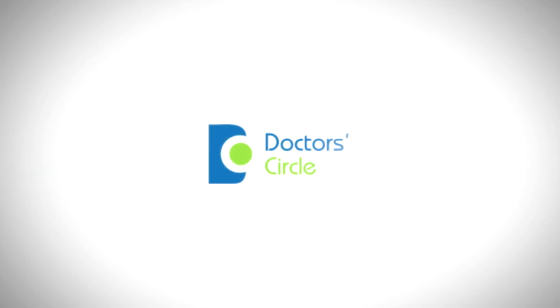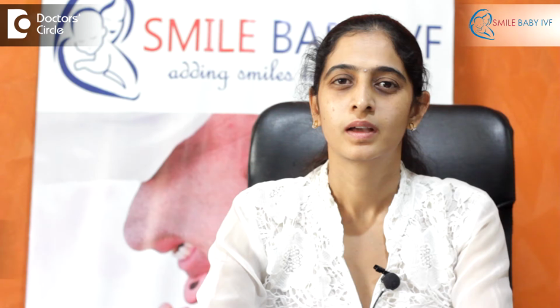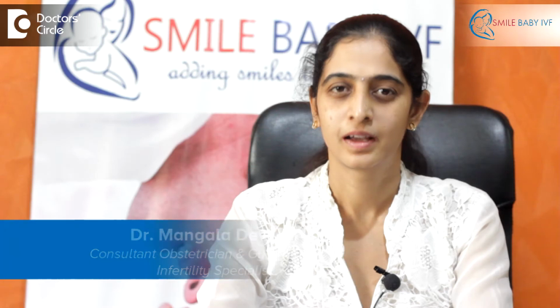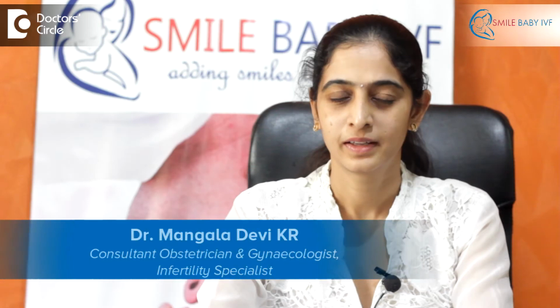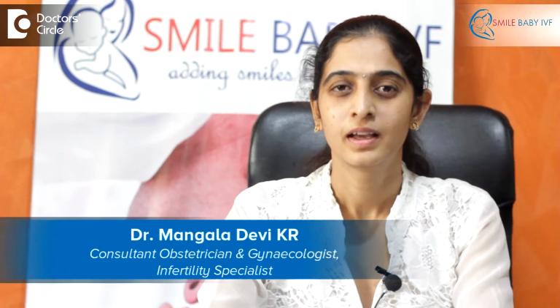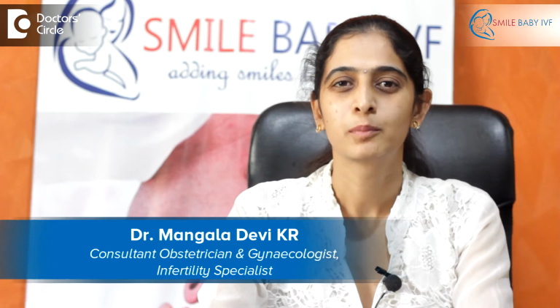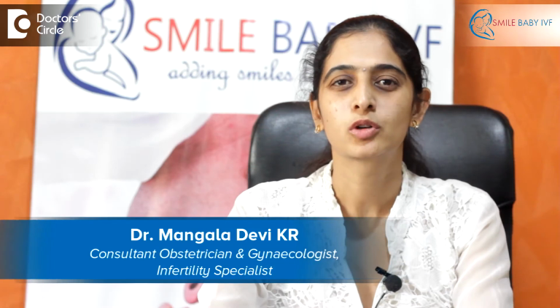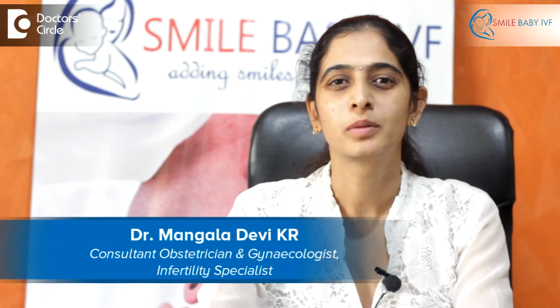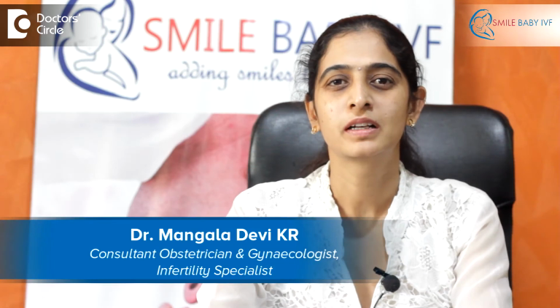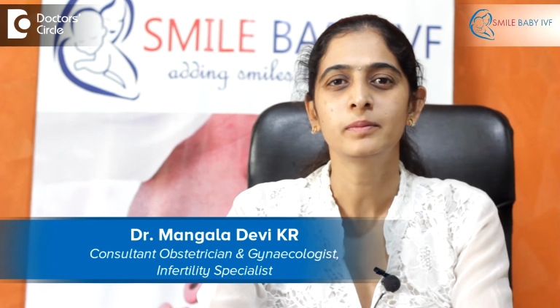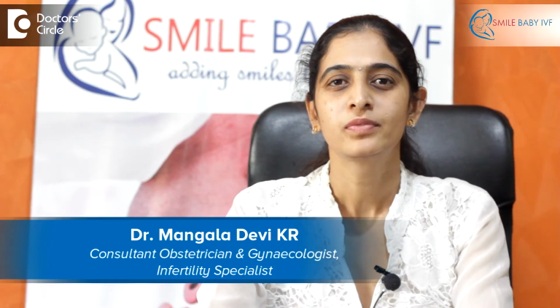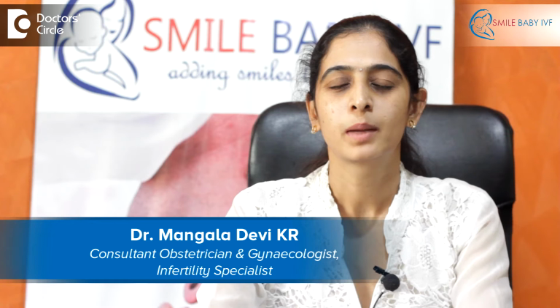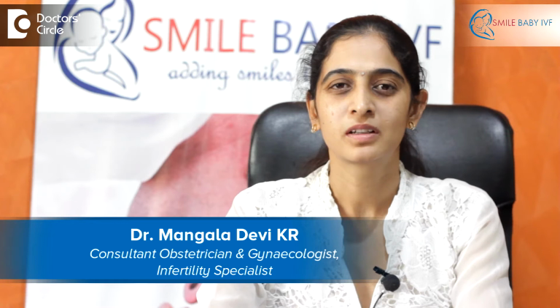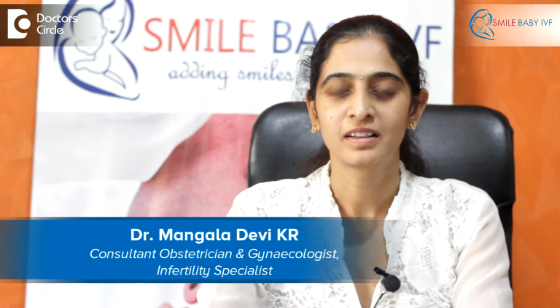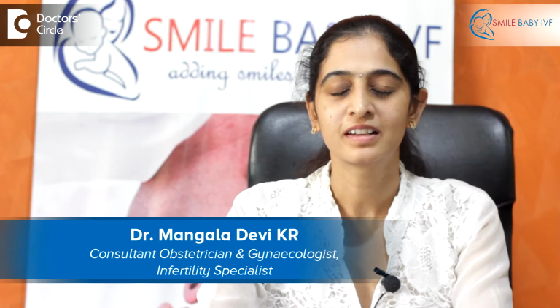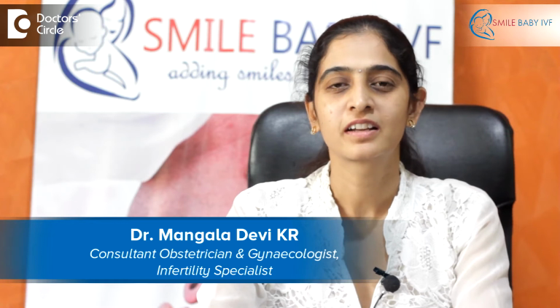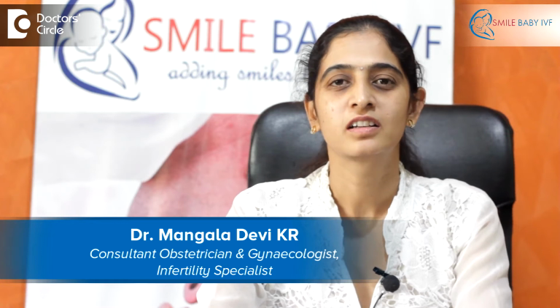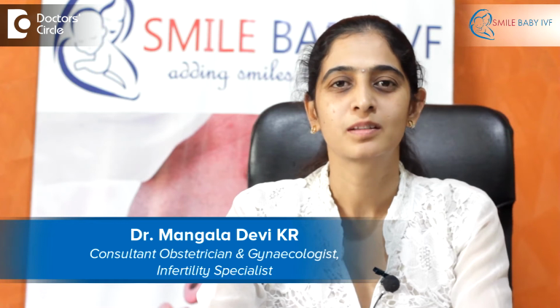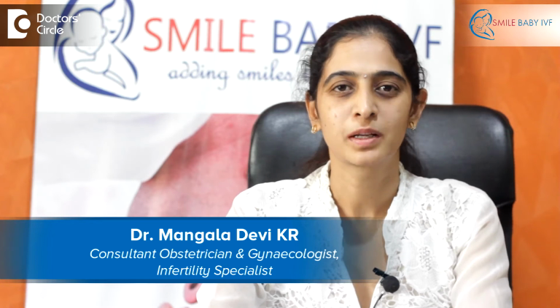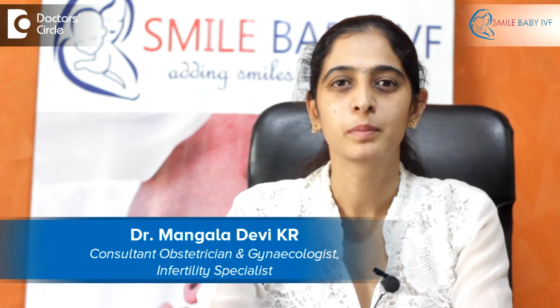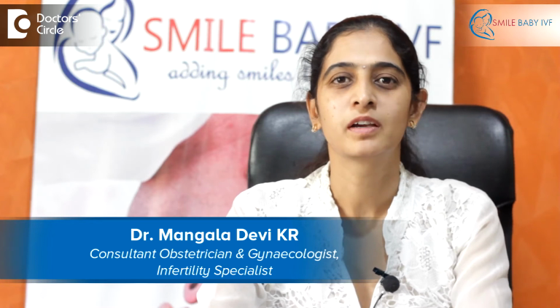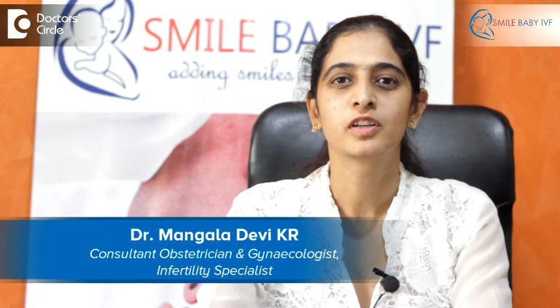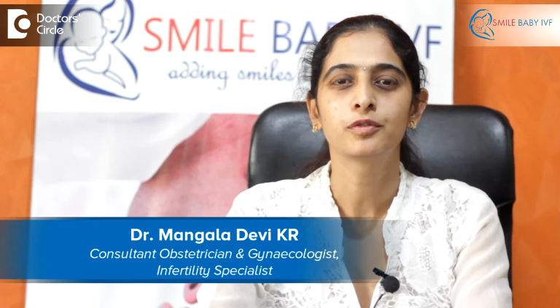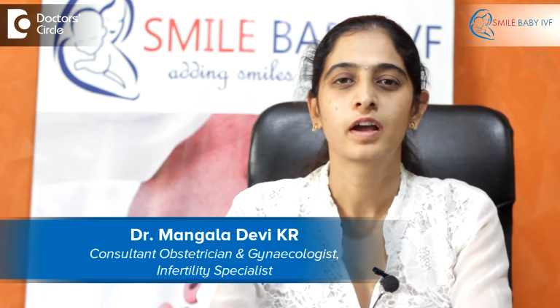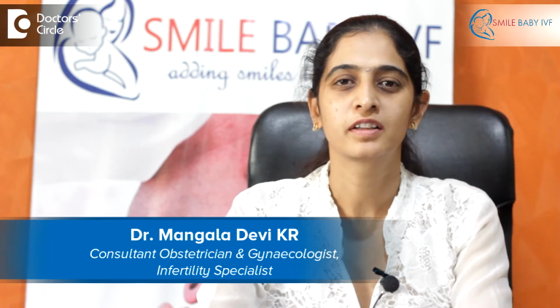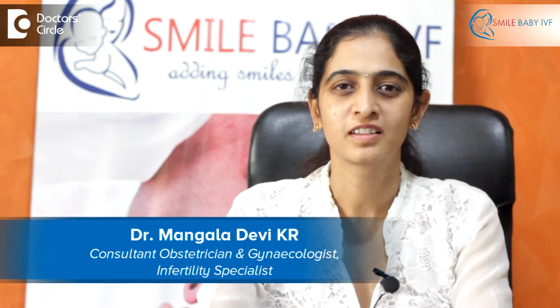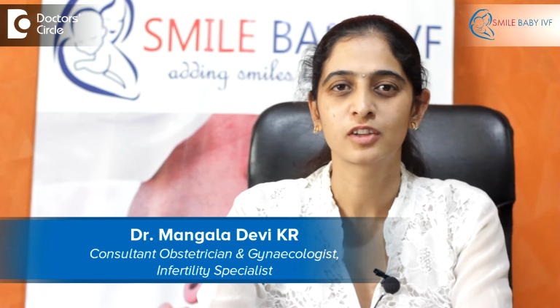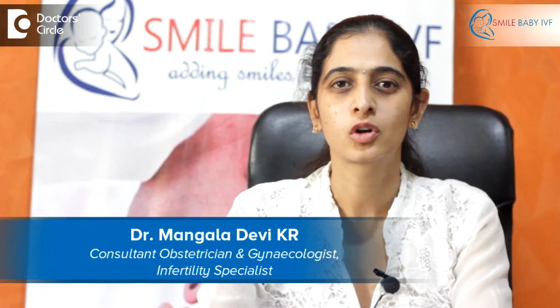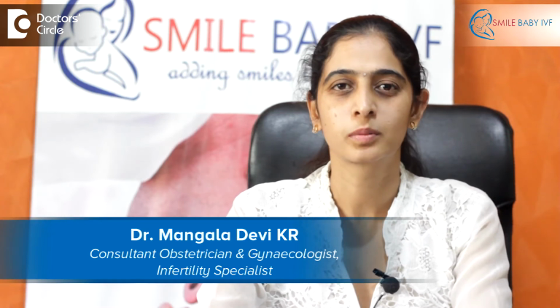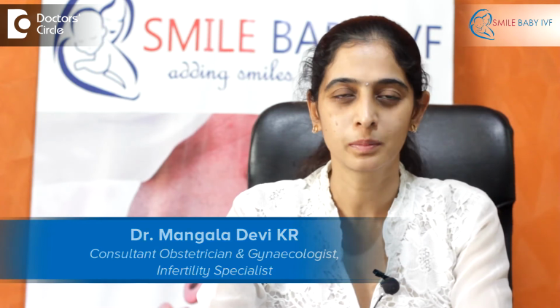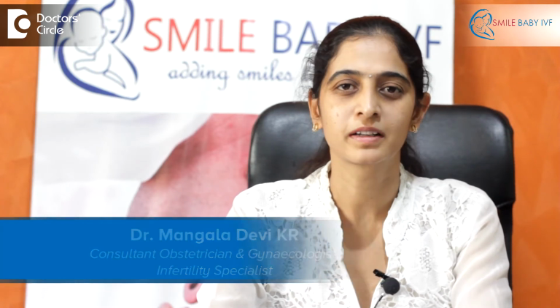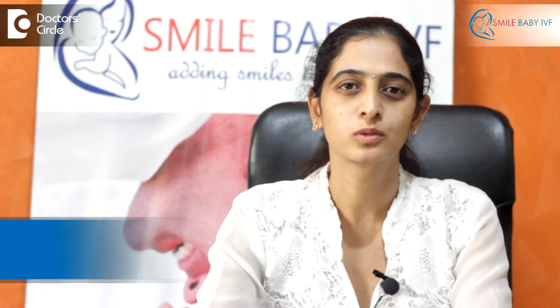Hi, I'm Dr. Mangala. I'm the clinical director at Smile Baby IVF at KC Raju Hospital, Bangalore.